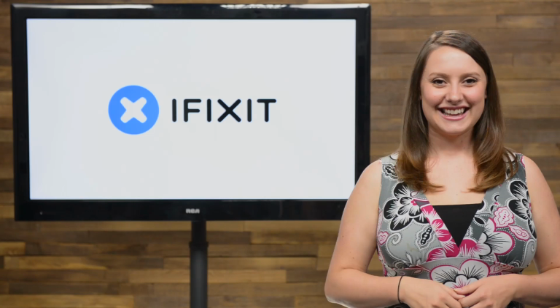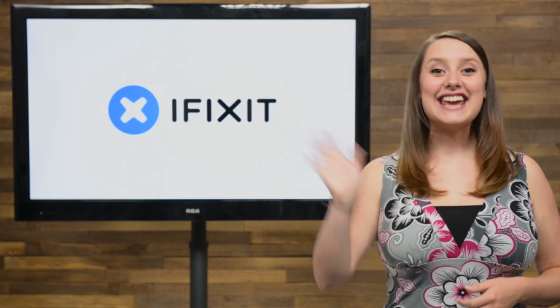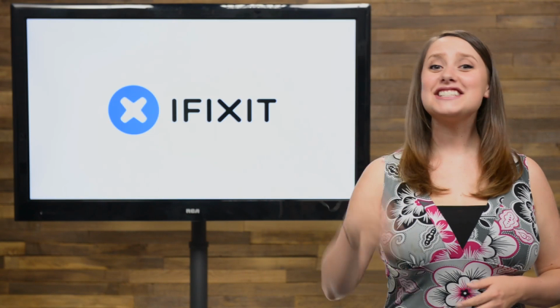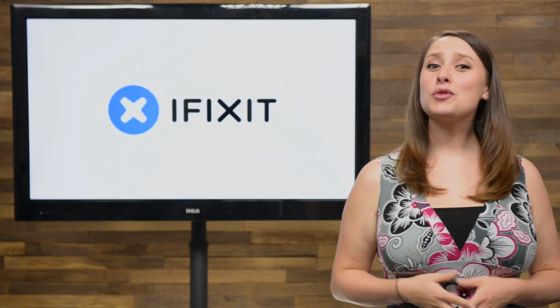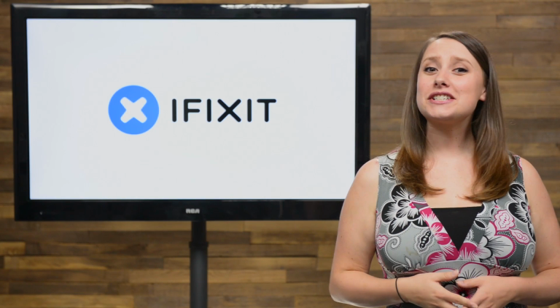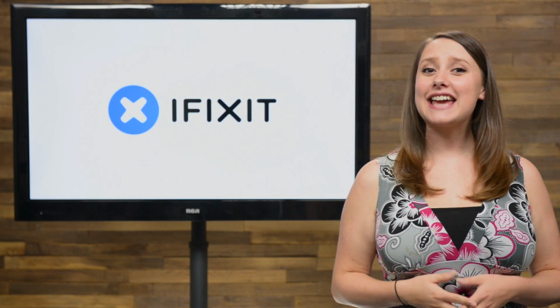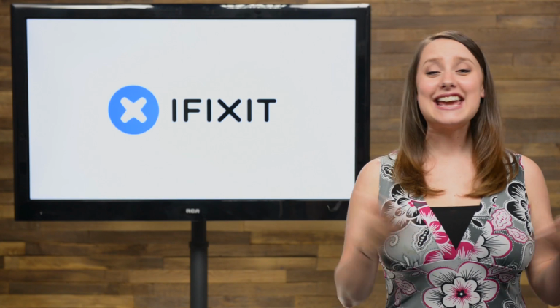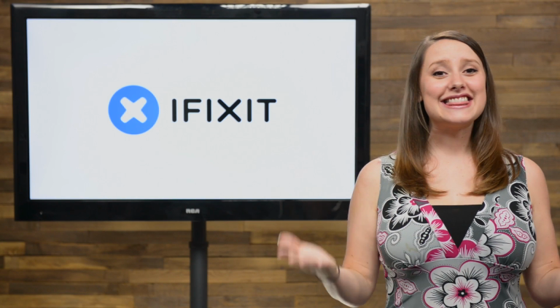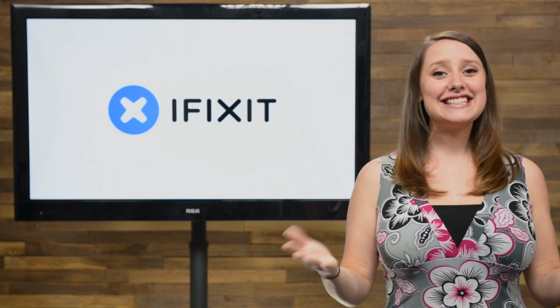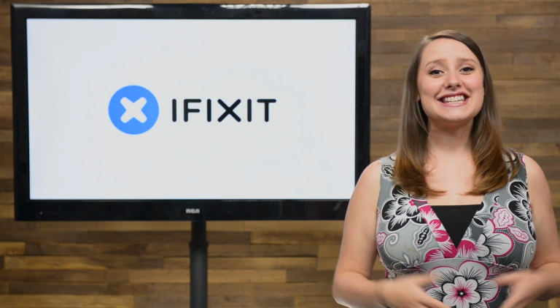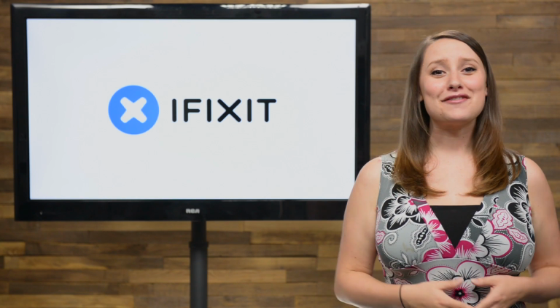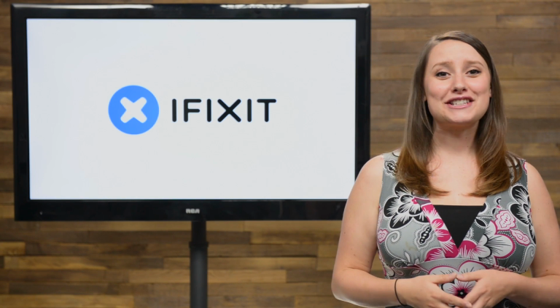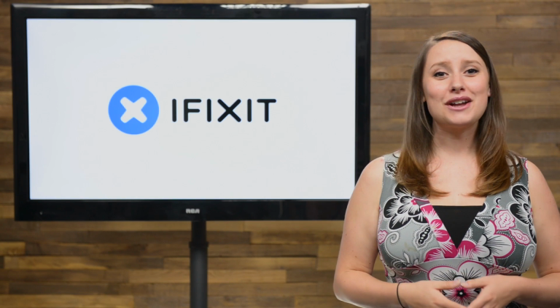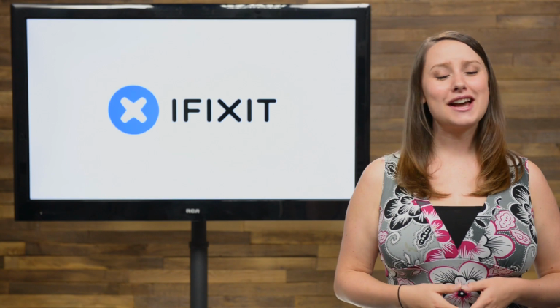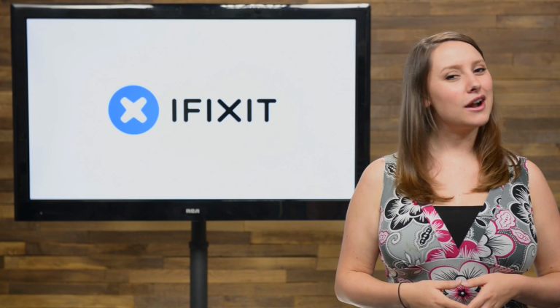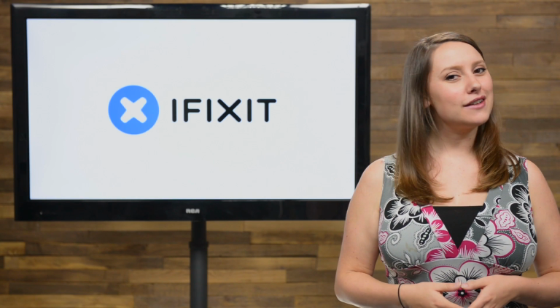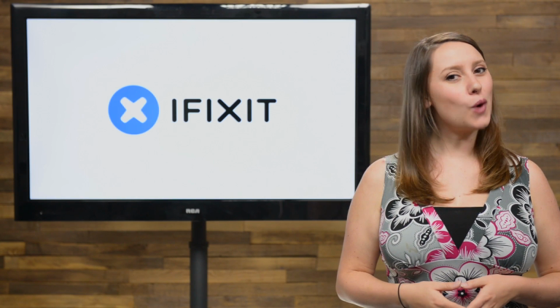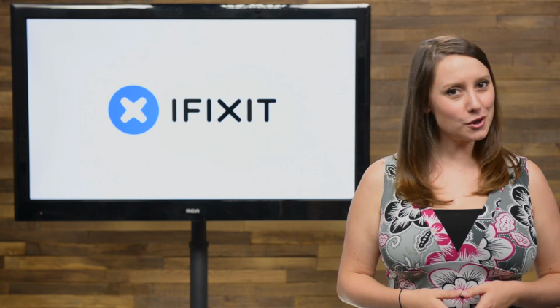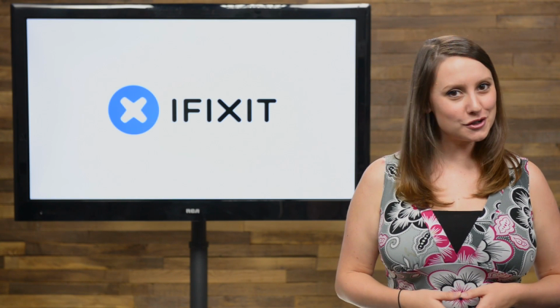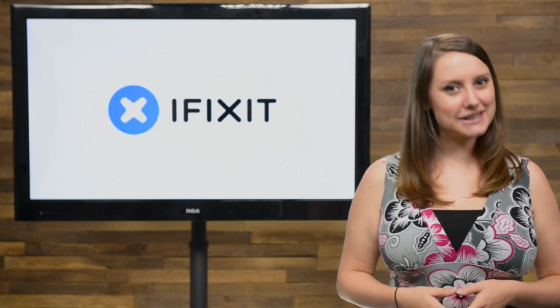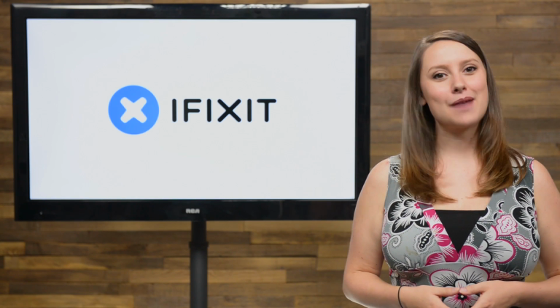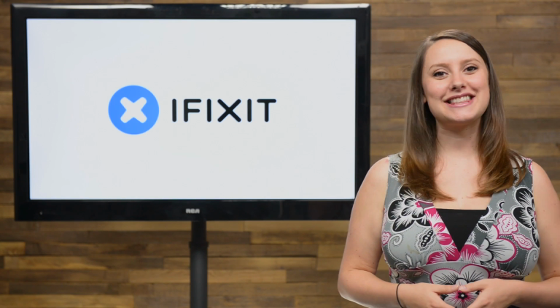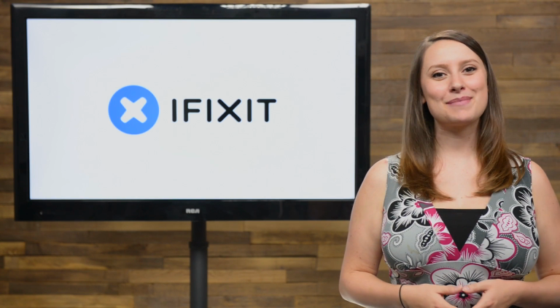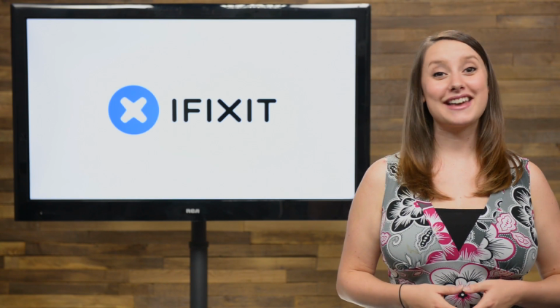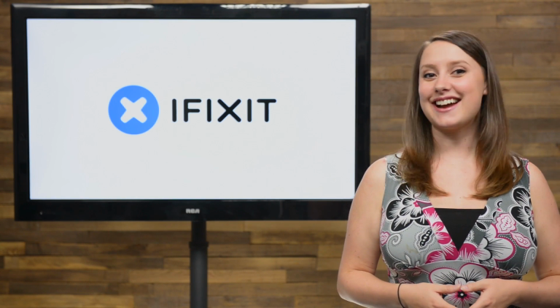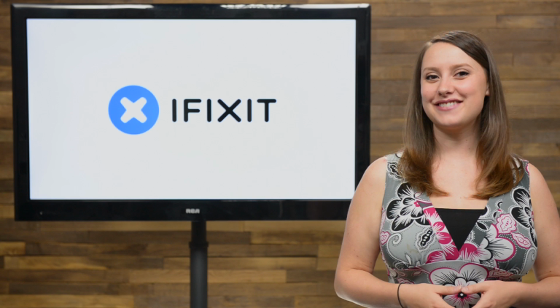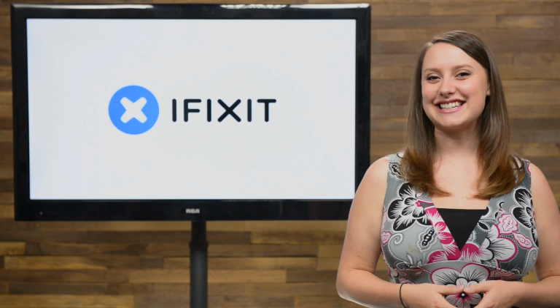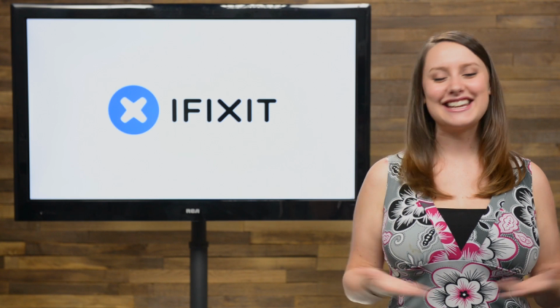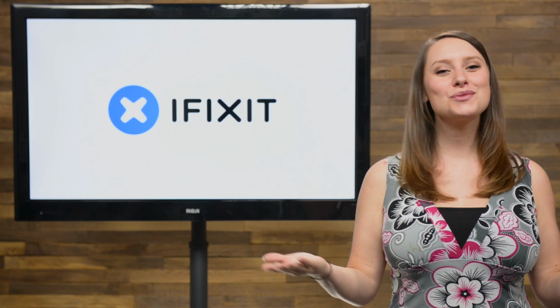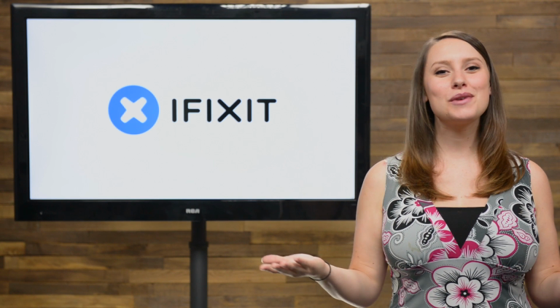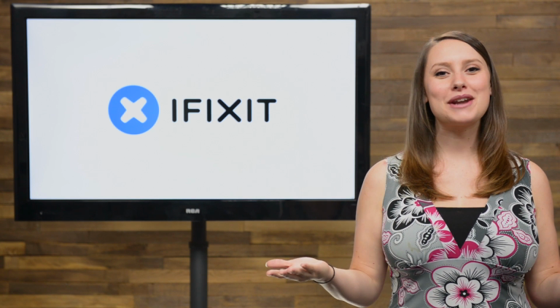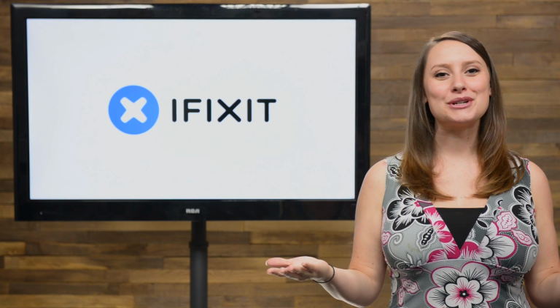Hey guys, I'm Gwendolyn Gay, and this is the iFixit Rundown, where I give you all the news that's happening this month at iFixit. Here's what we've been up to.